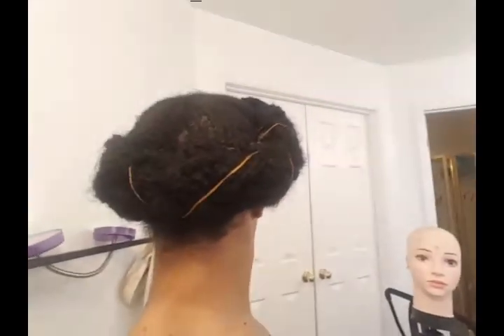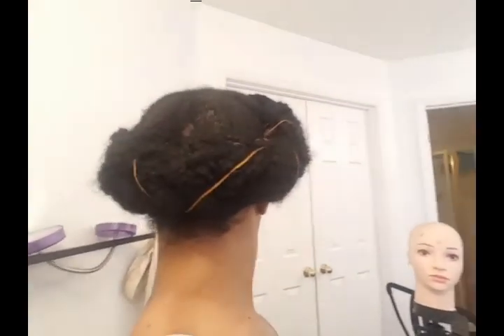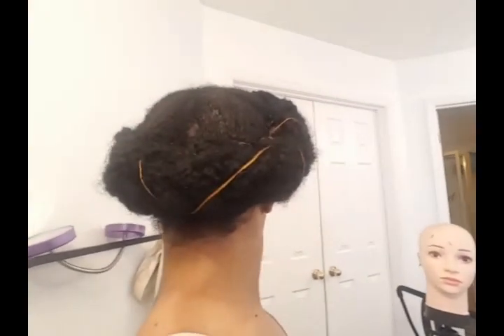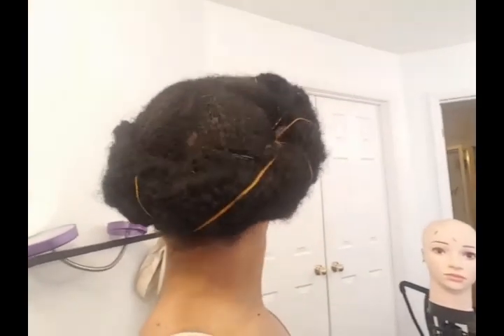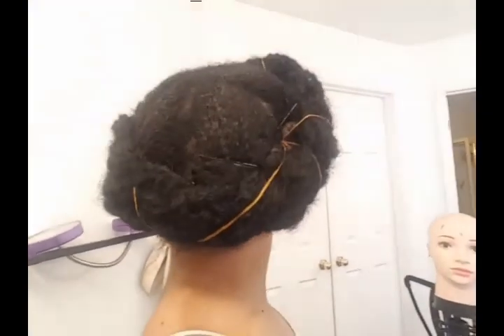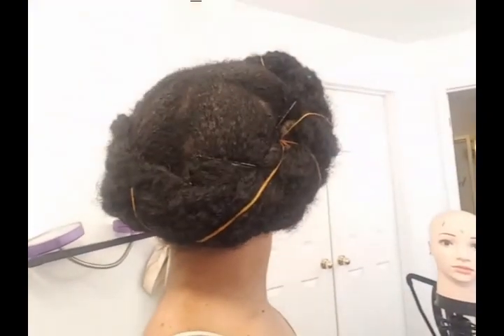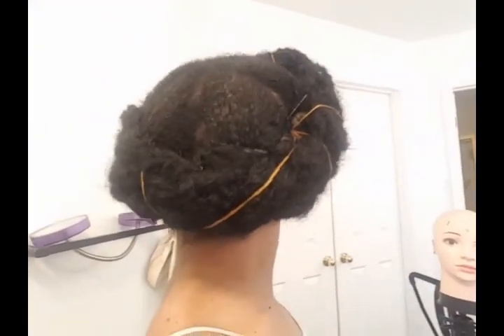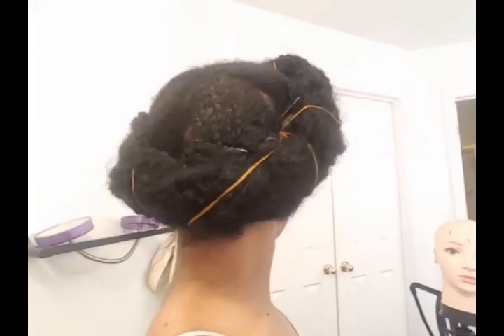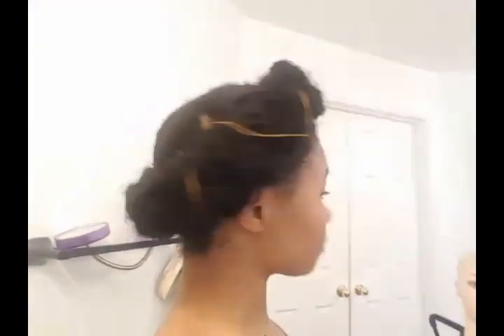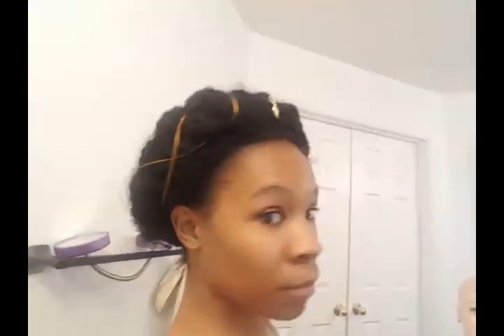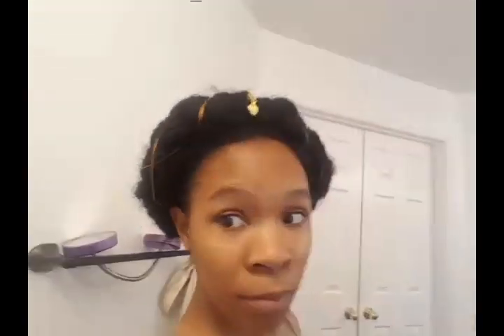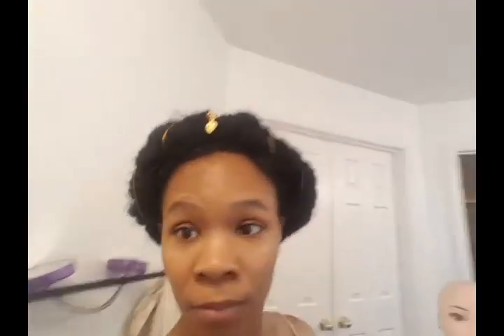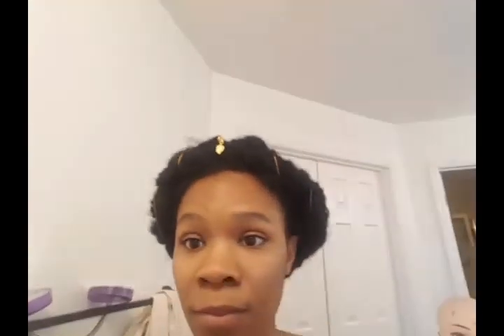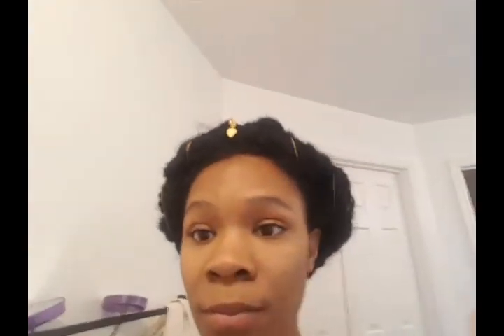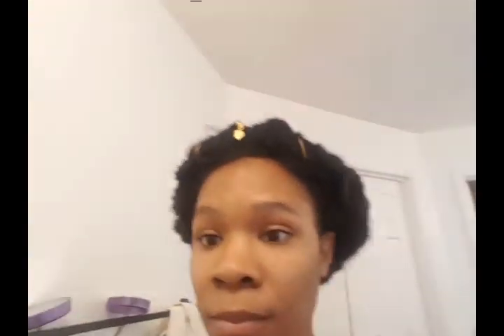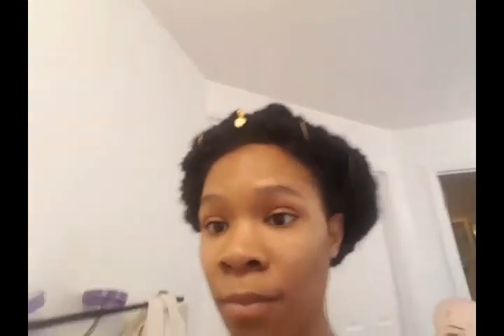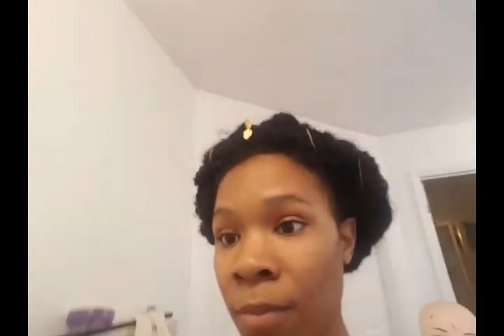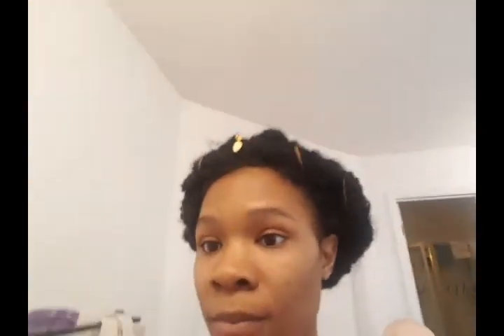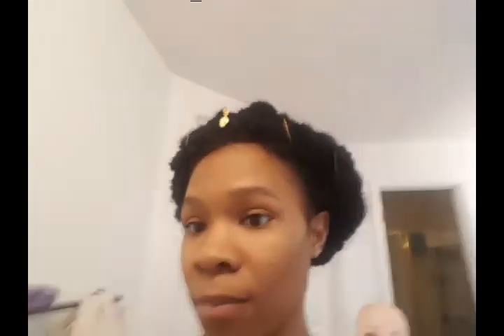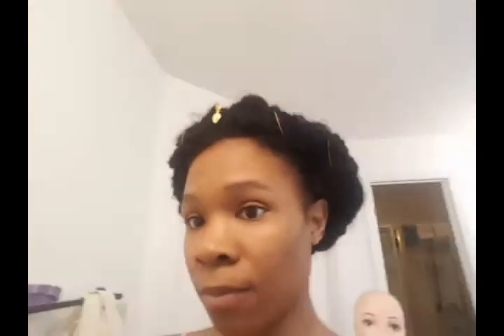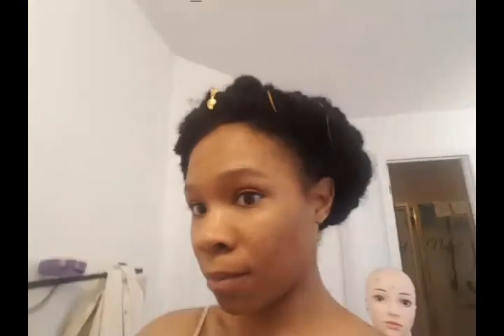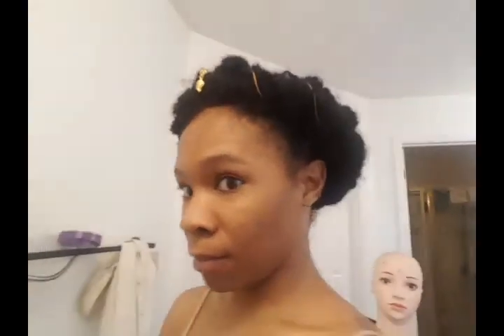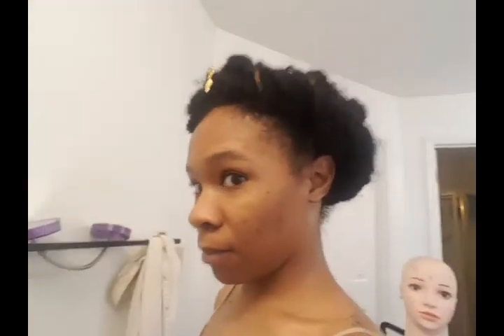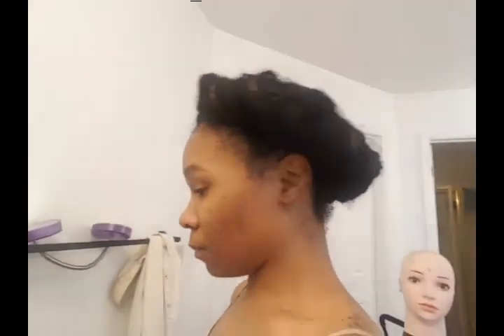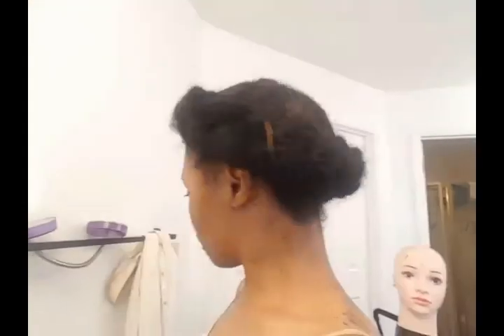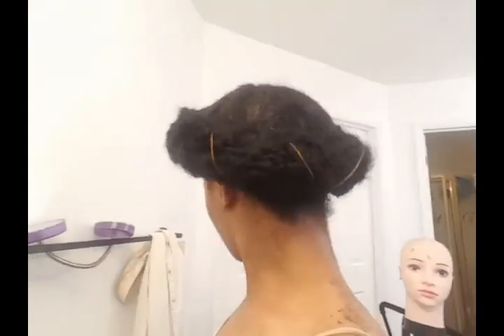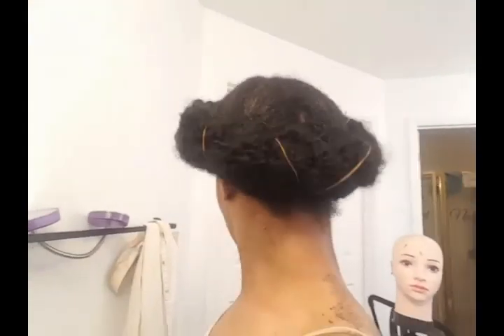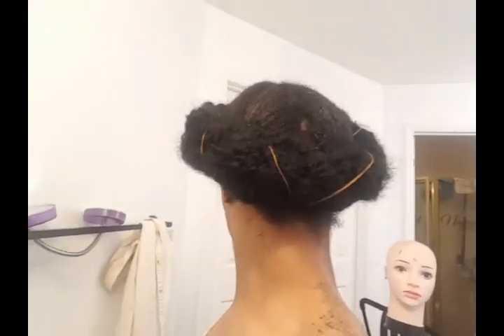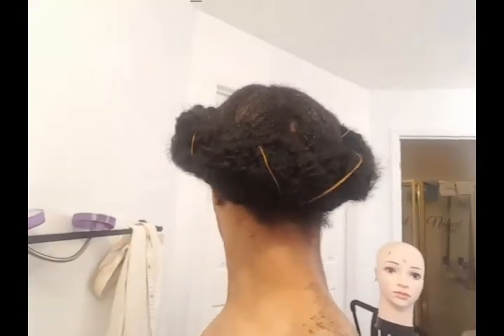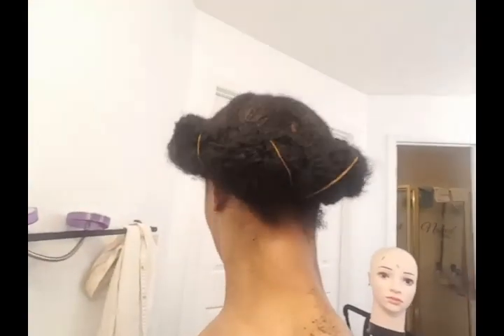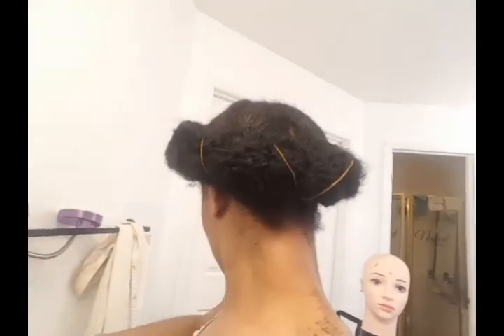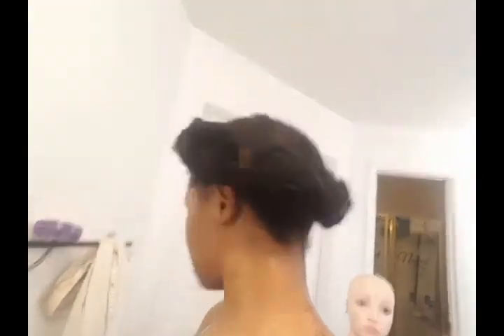This is the final look after I added in some embellishments. I hope you guys enjoy the video. Thanks for watching.